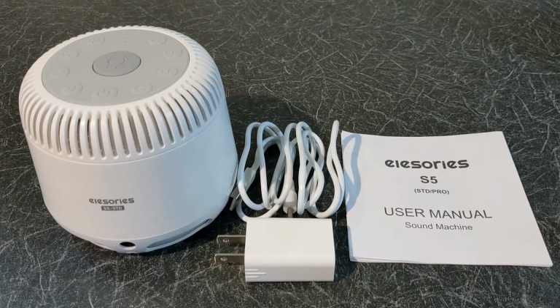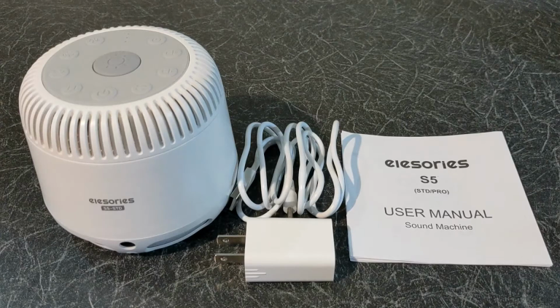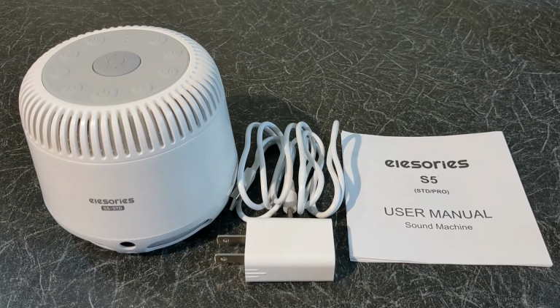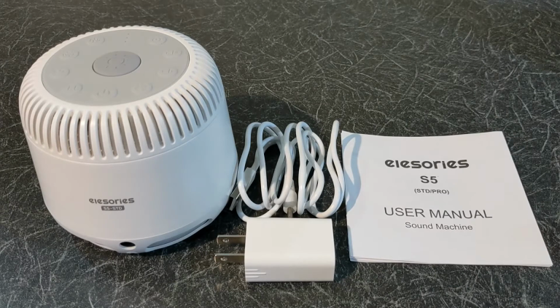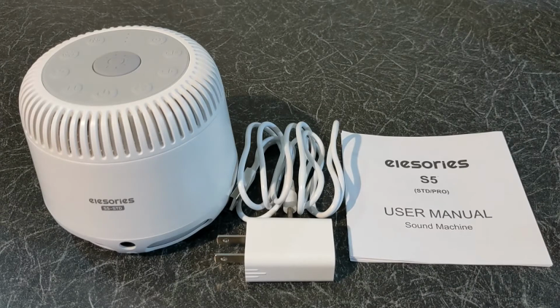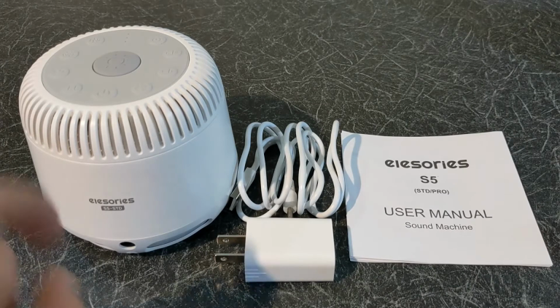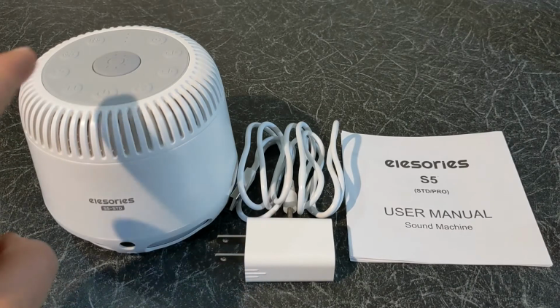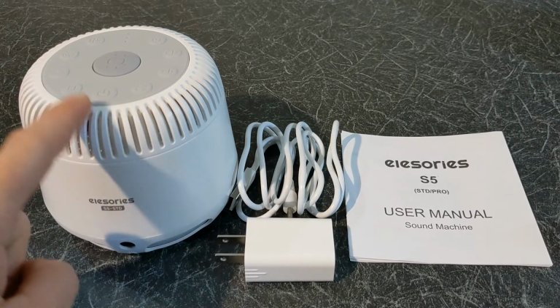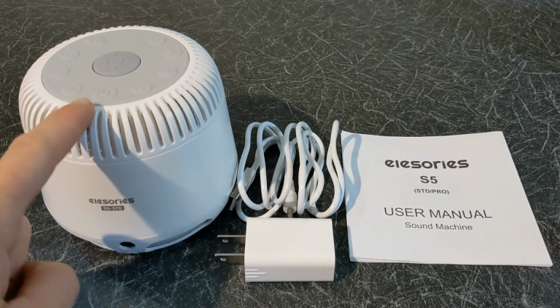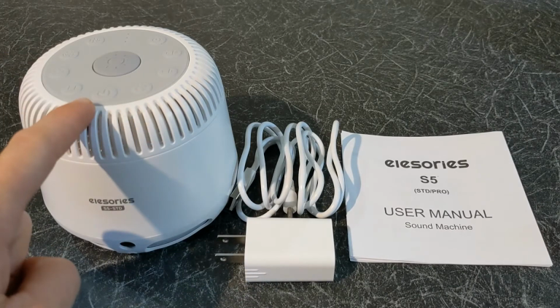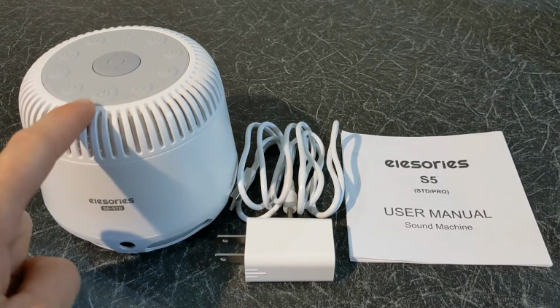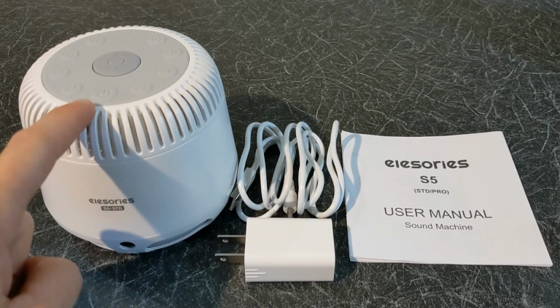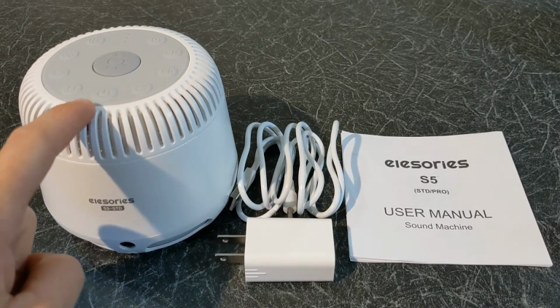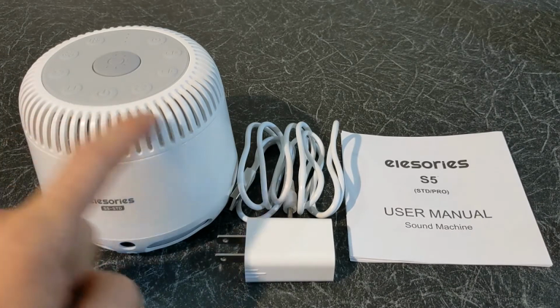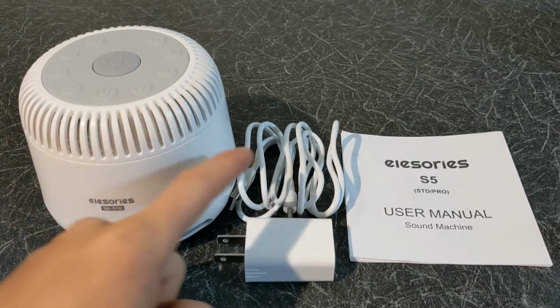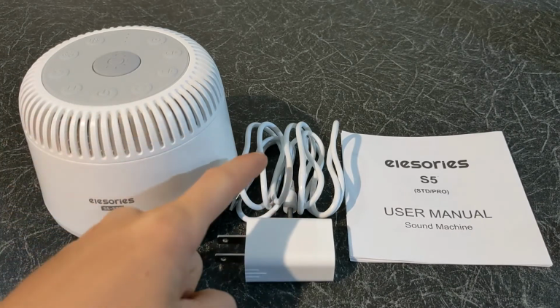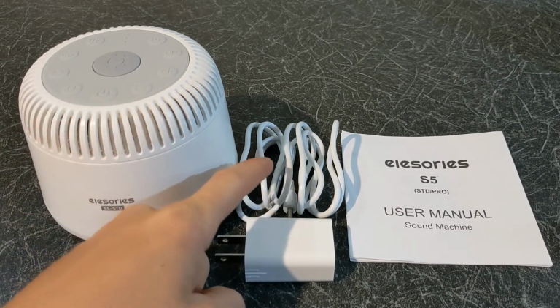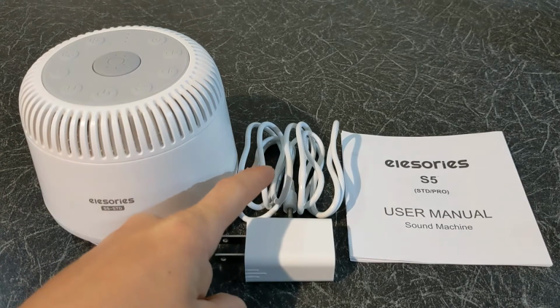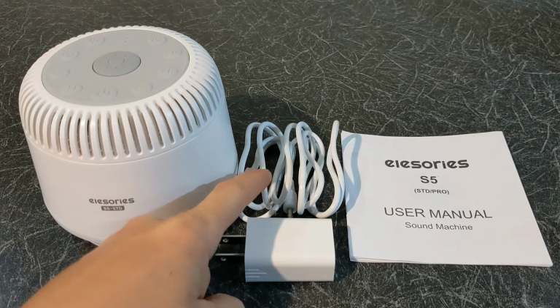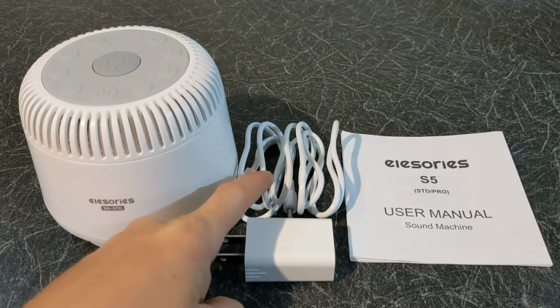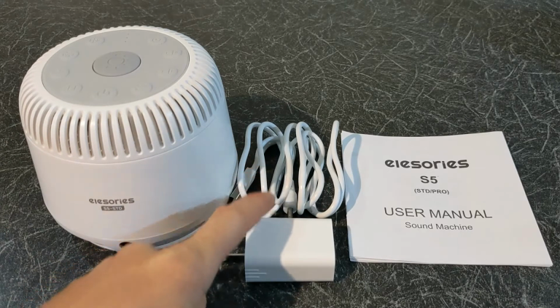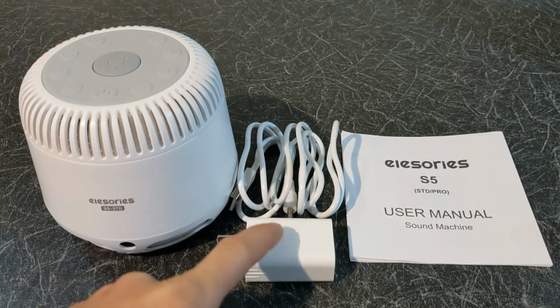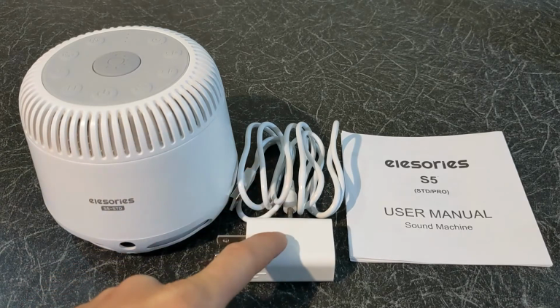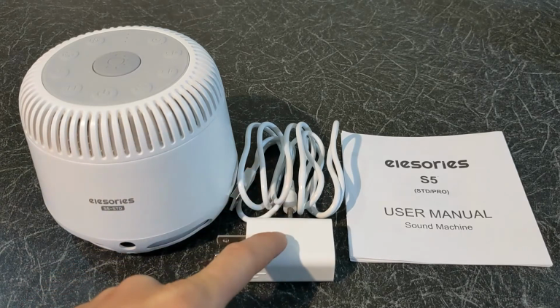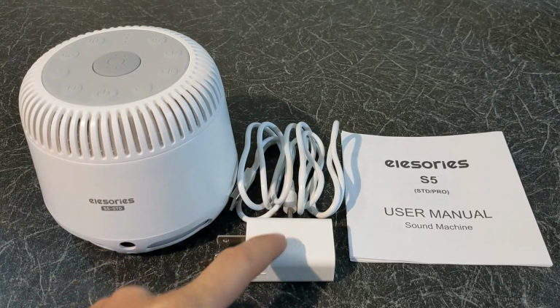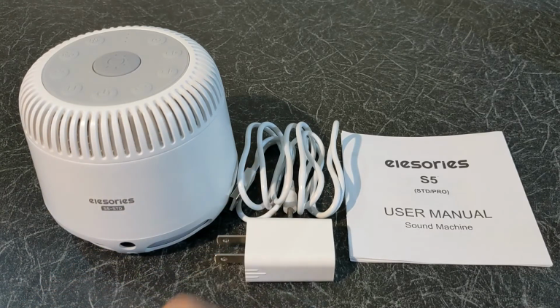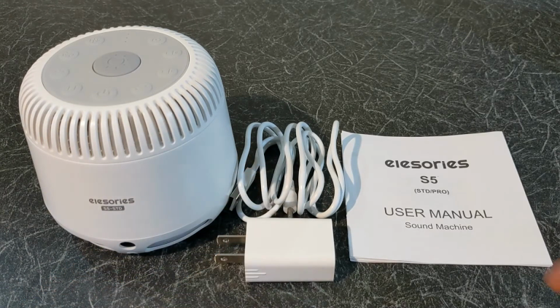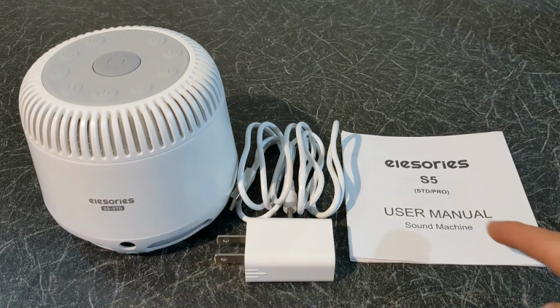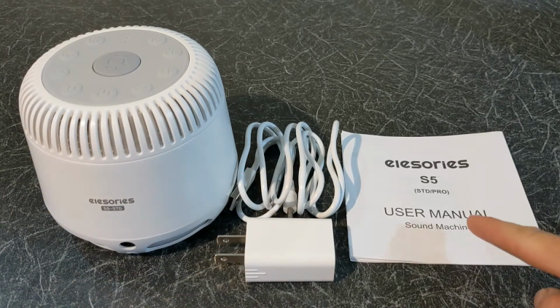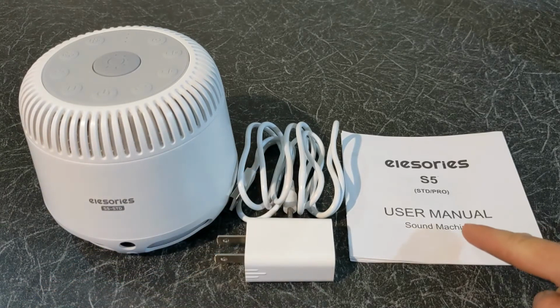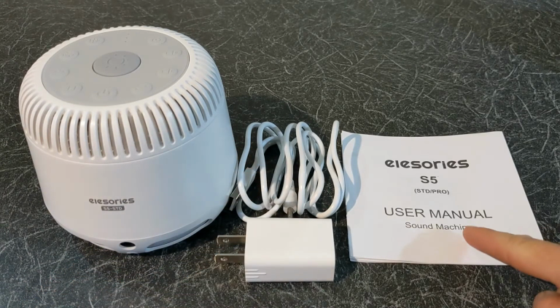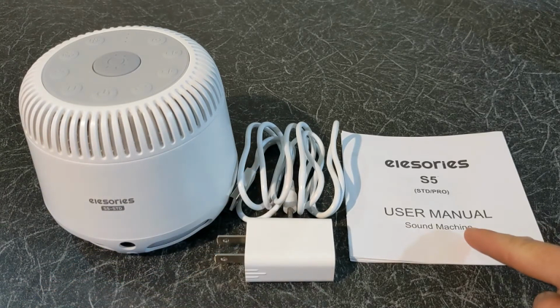Inside the box there is the sound machine, the USB cable and plug, and the user manual.